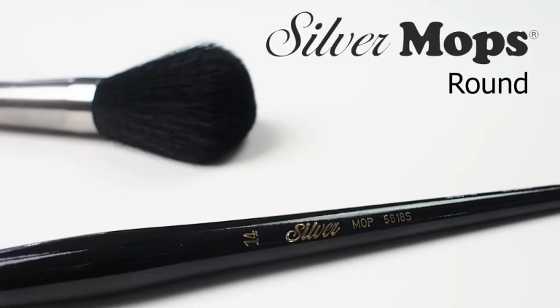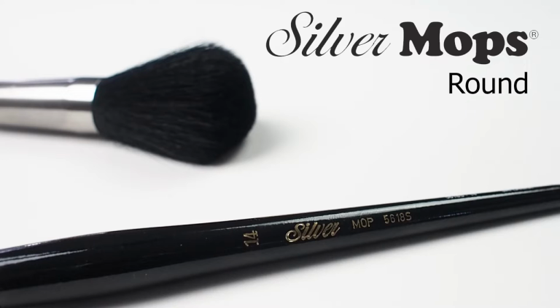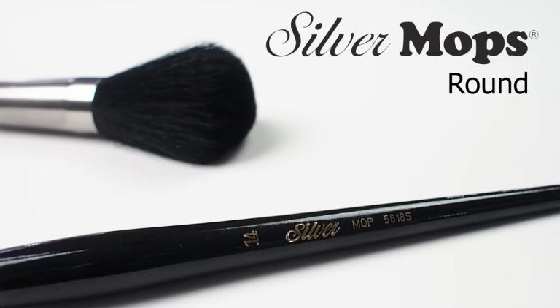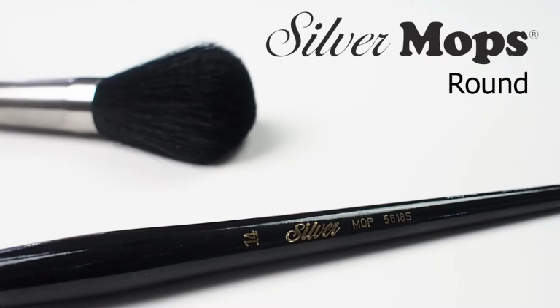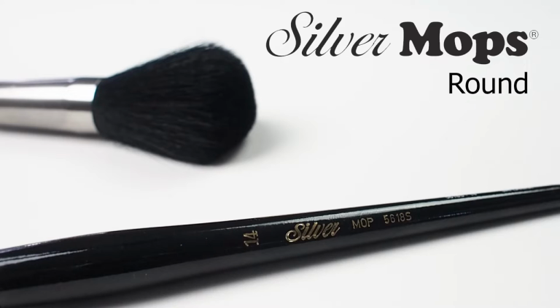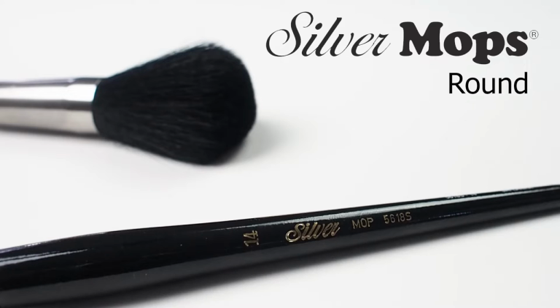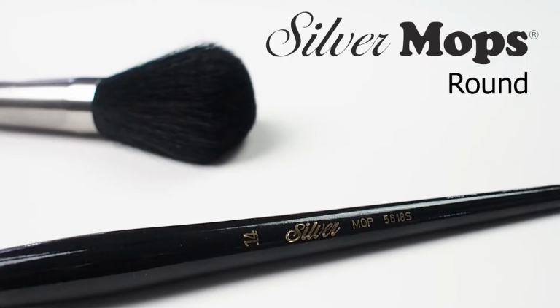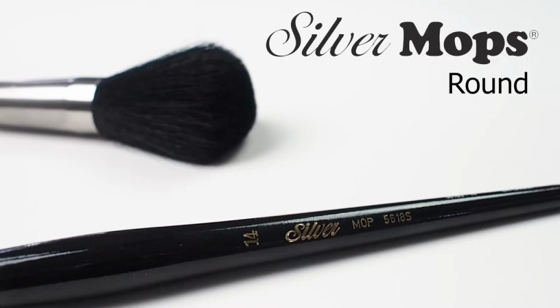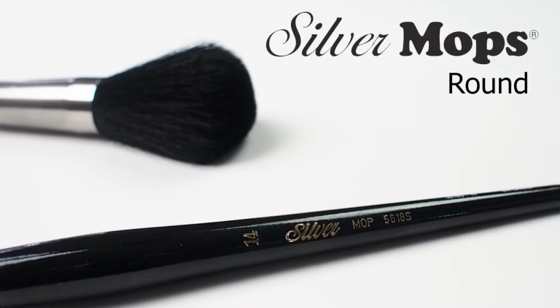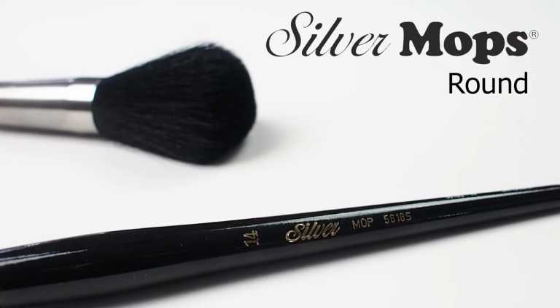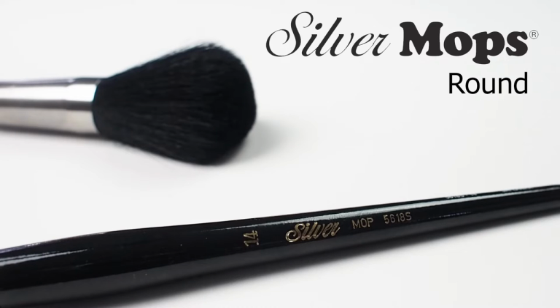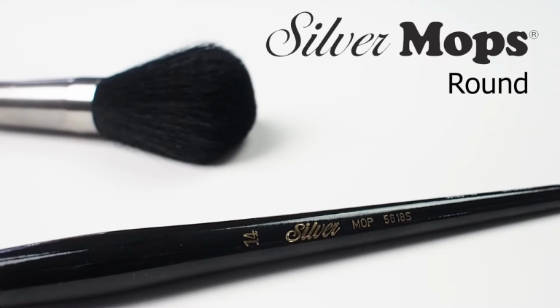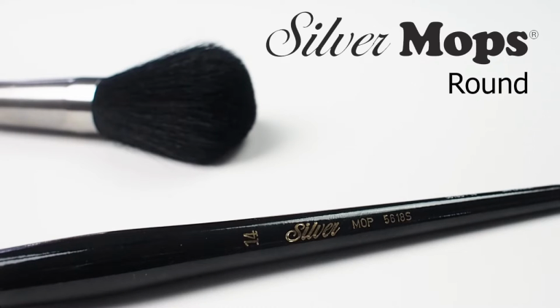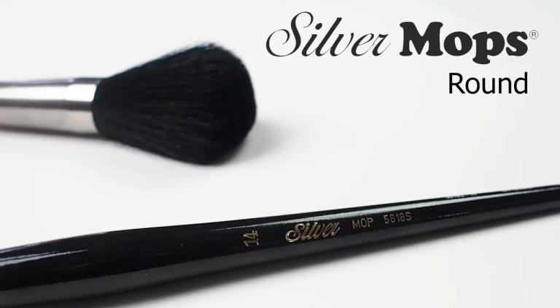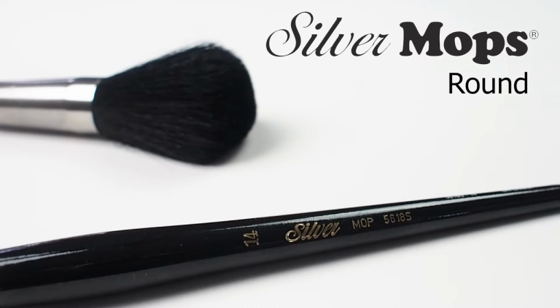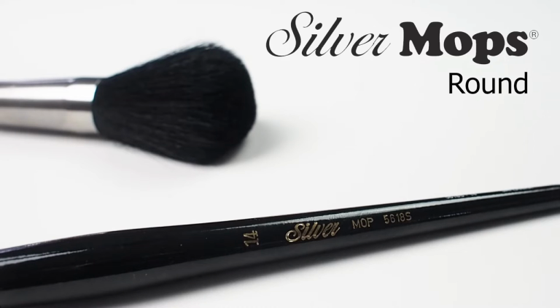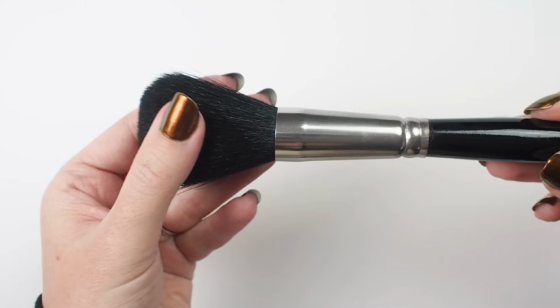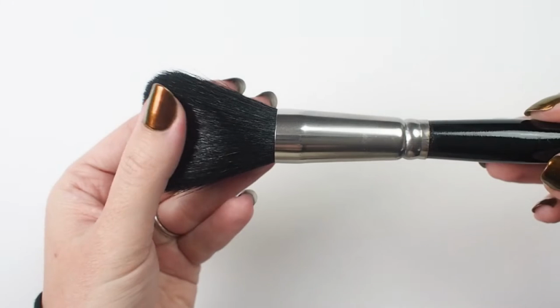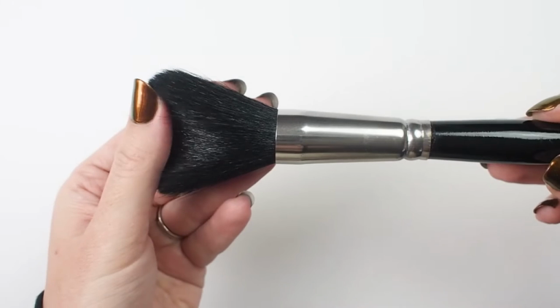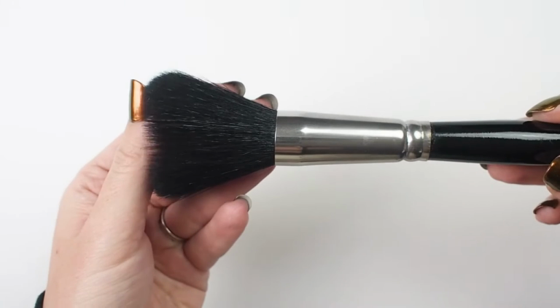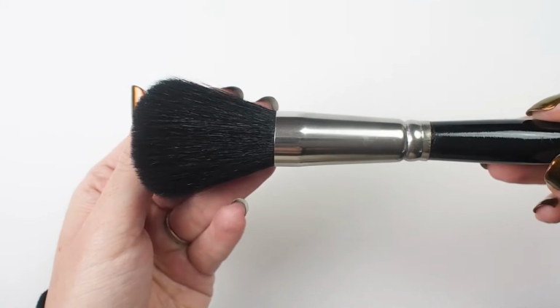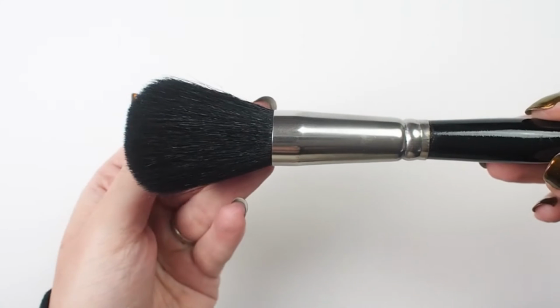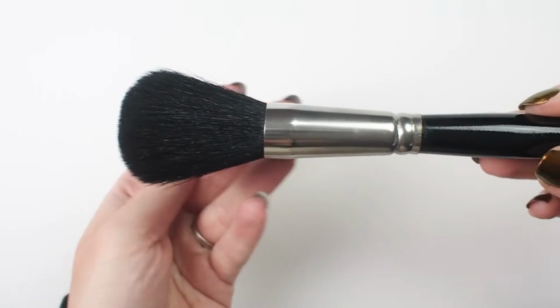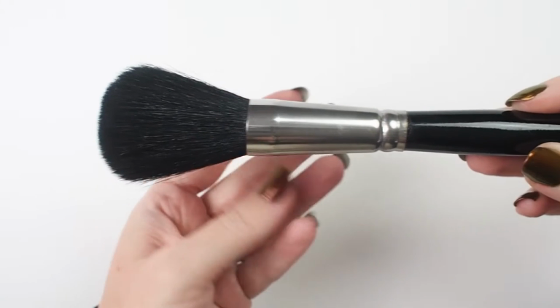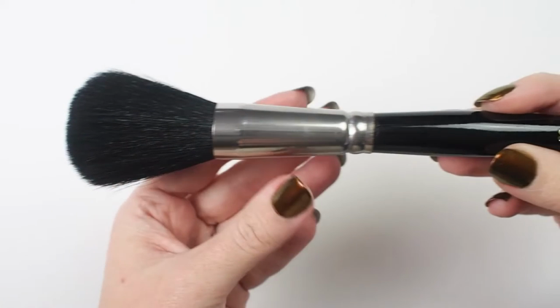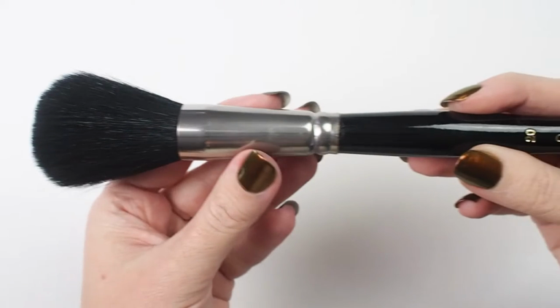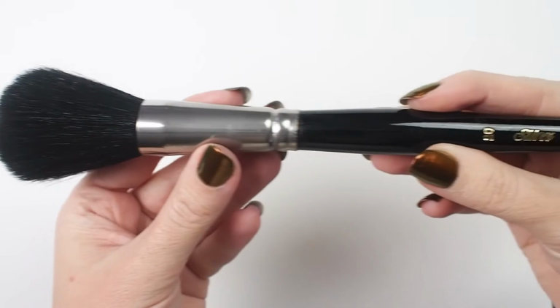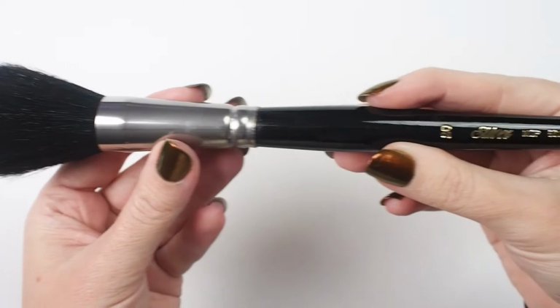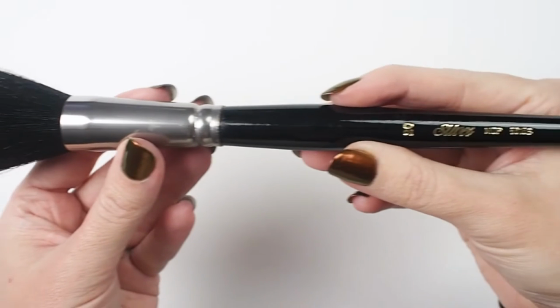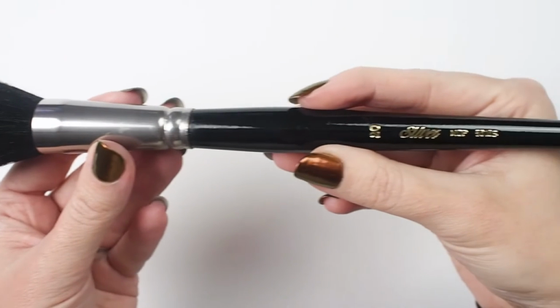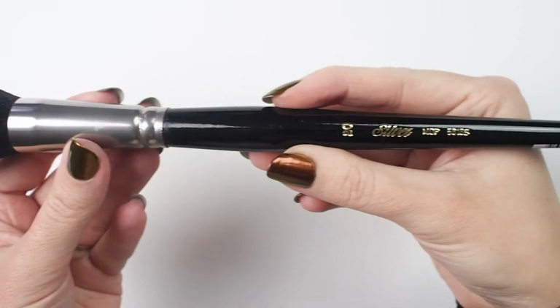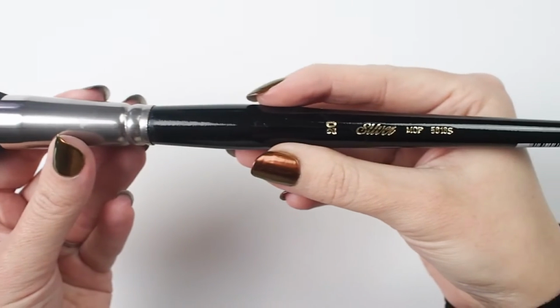Check out Silver's Black Goat Hair Mop. This short-handled brush has been handmade by artisans.